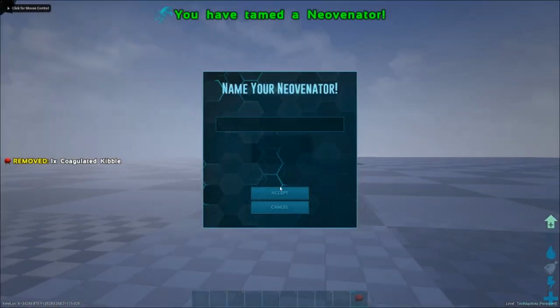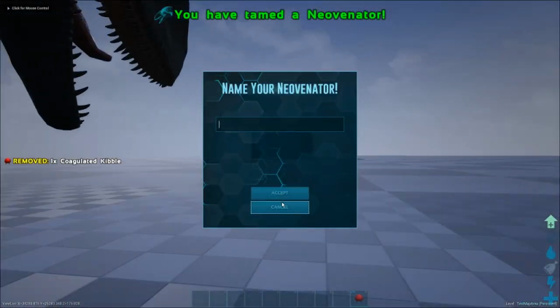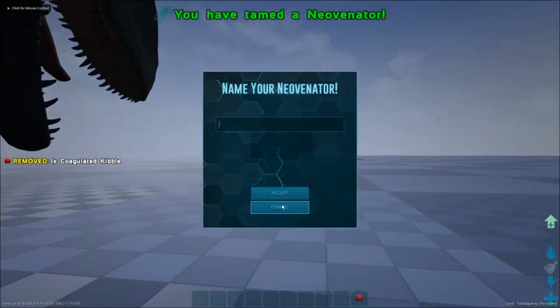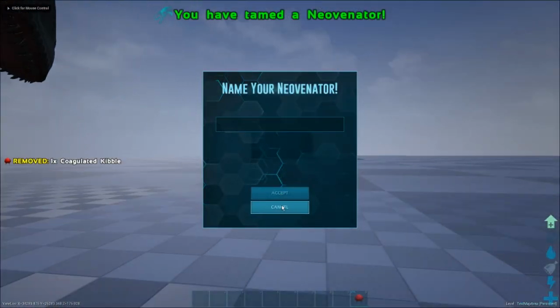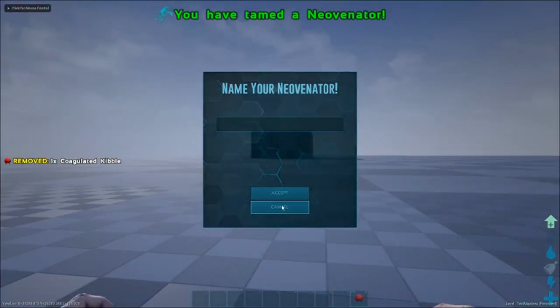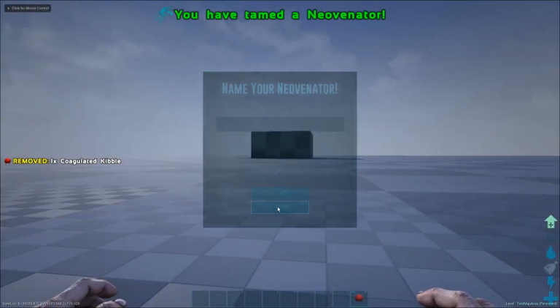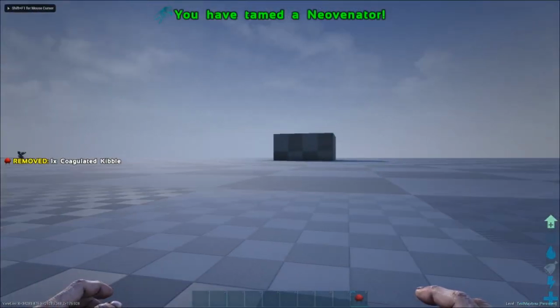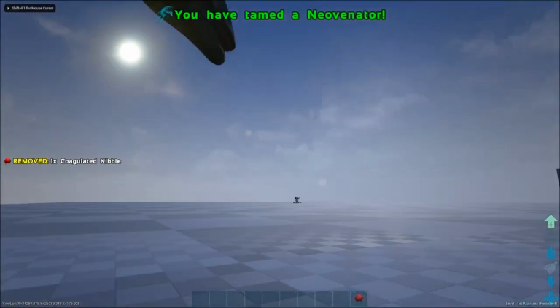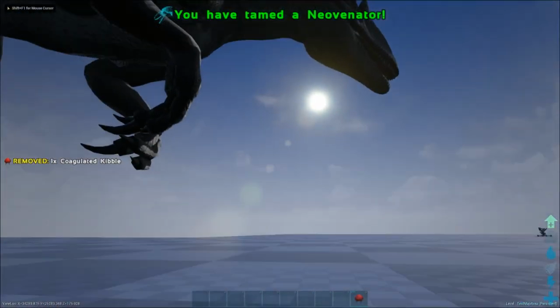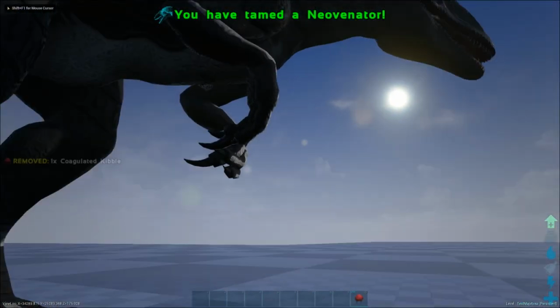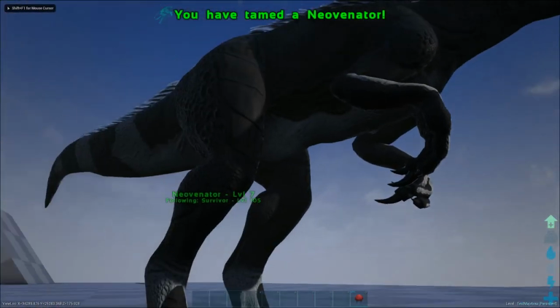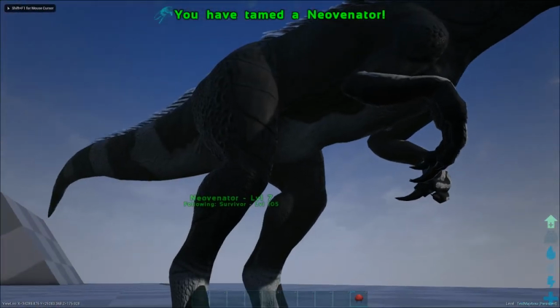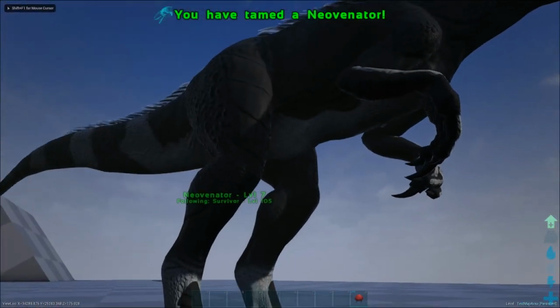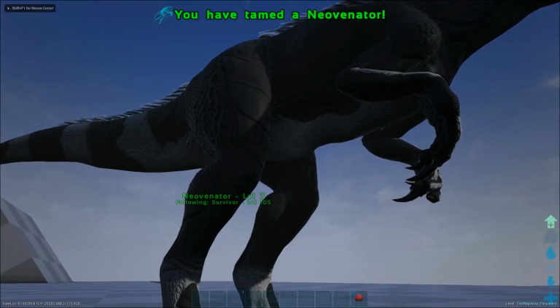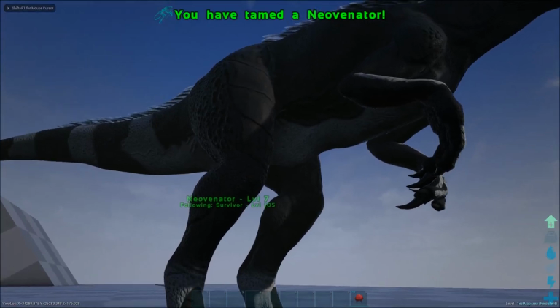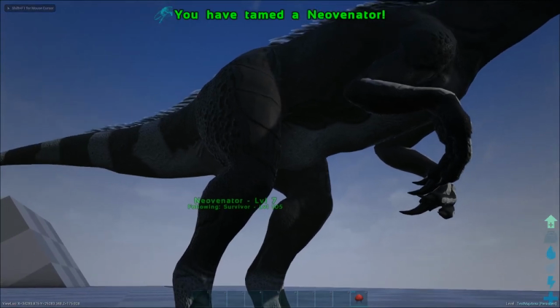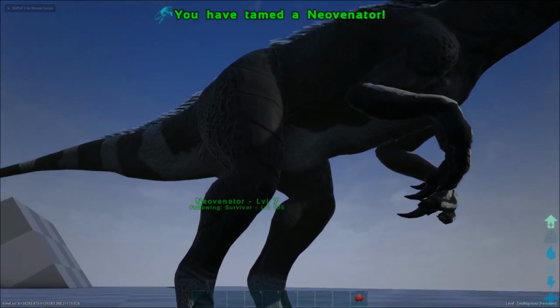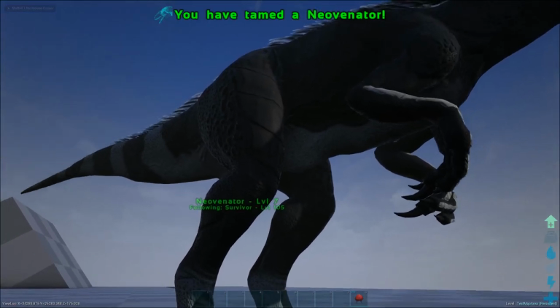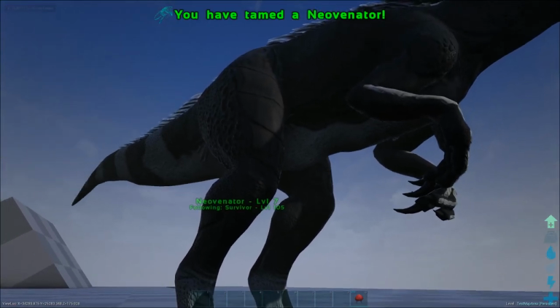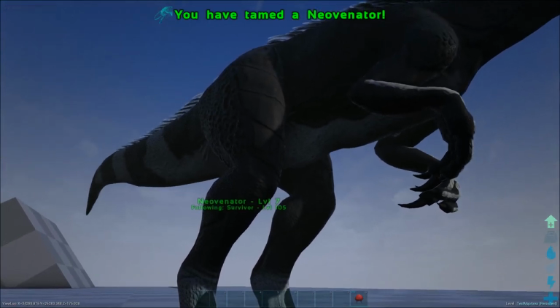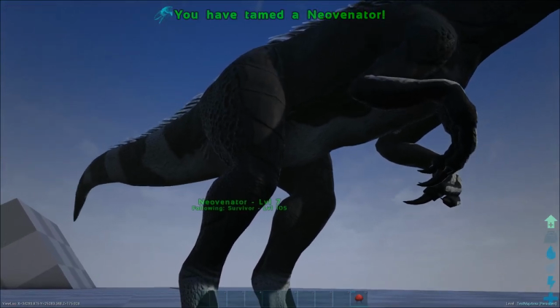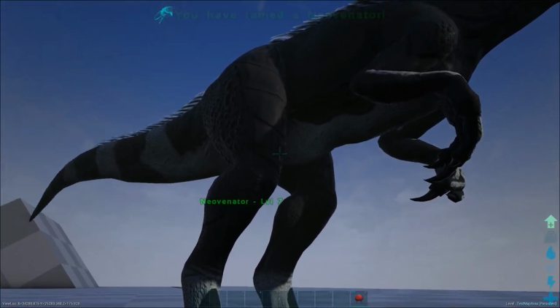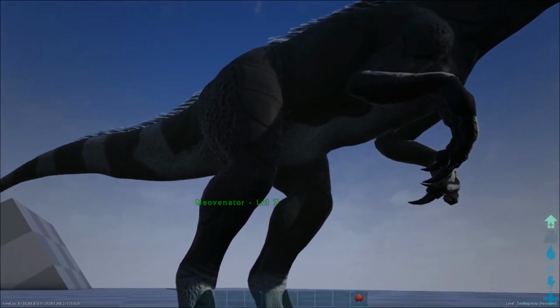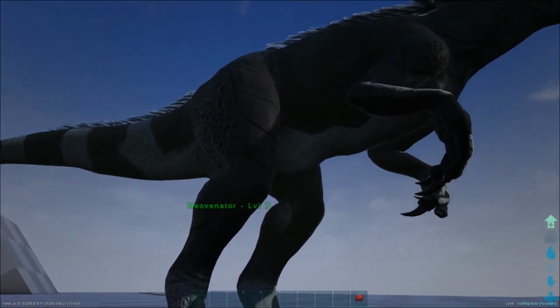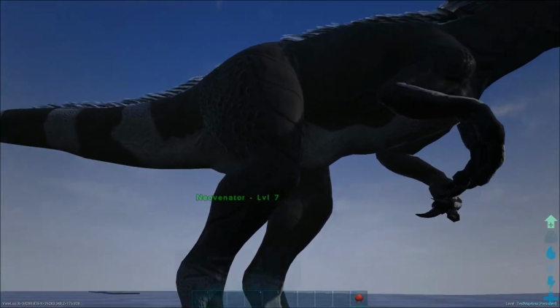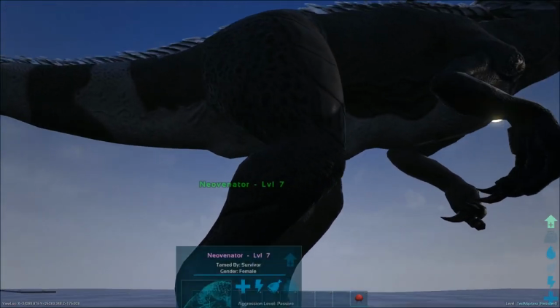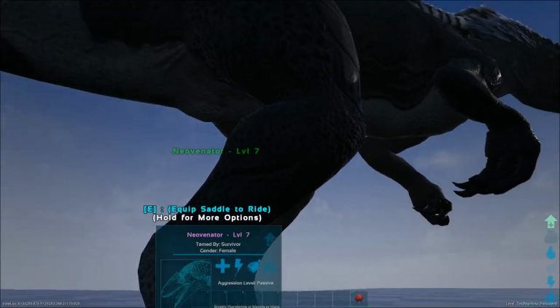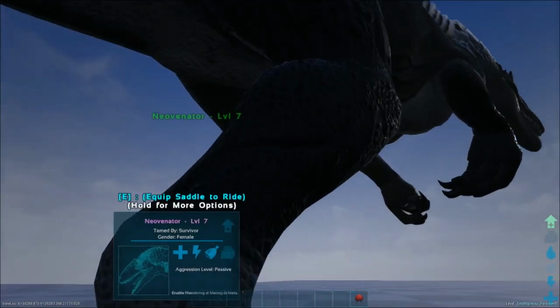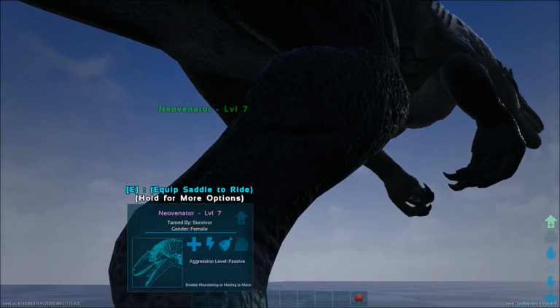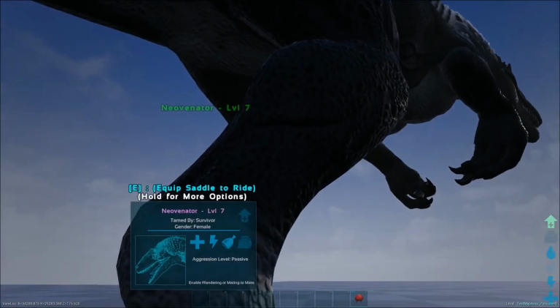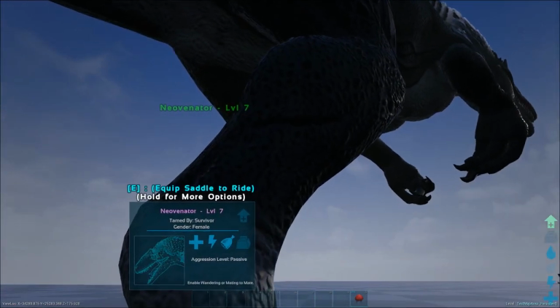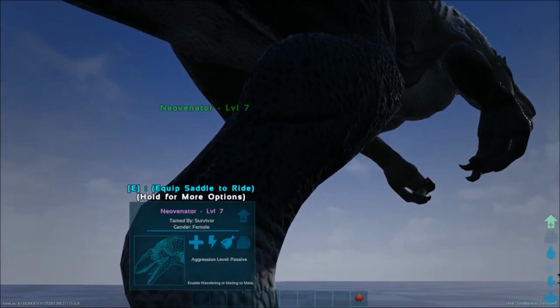Once it's tamed it will dismount you, because they do require a saddle once tamed. Congratulations, you now have yourself a Neo Venator.